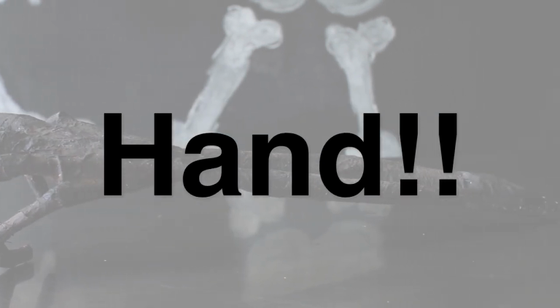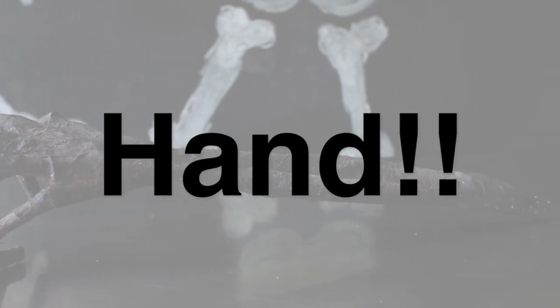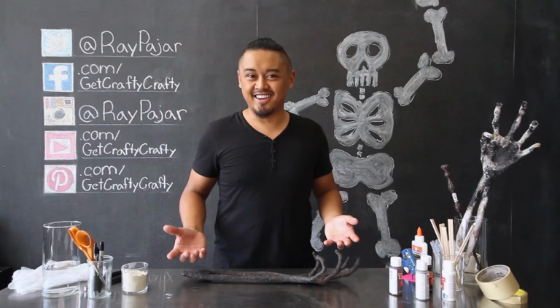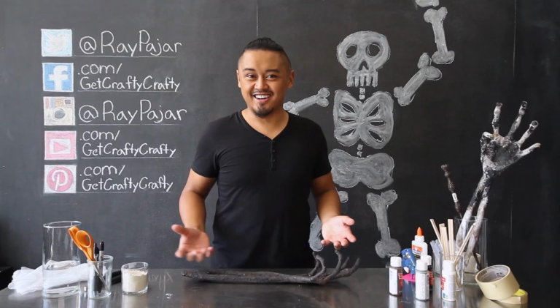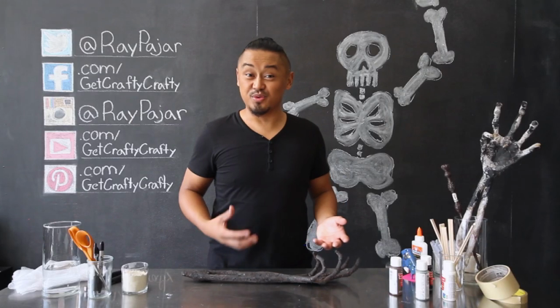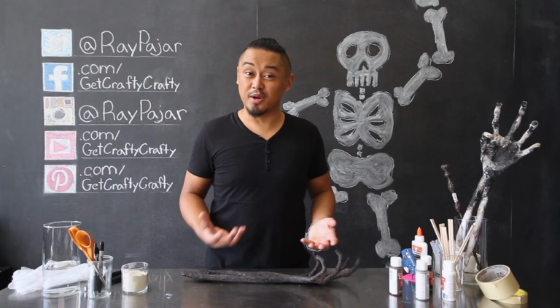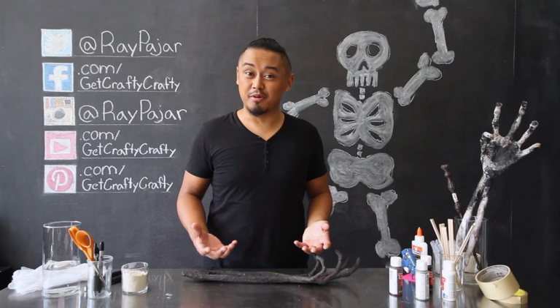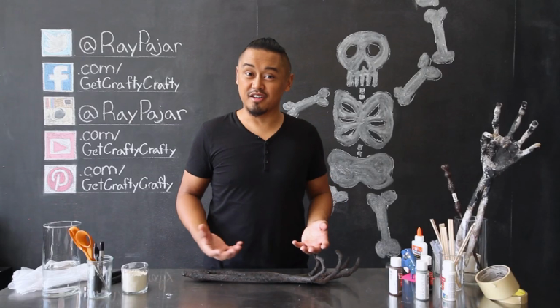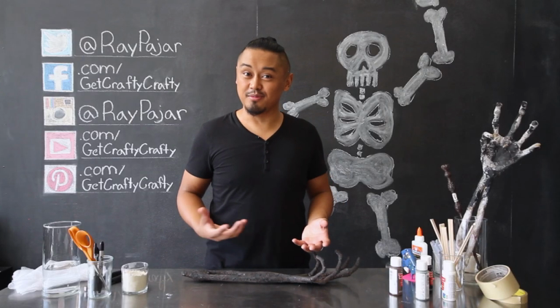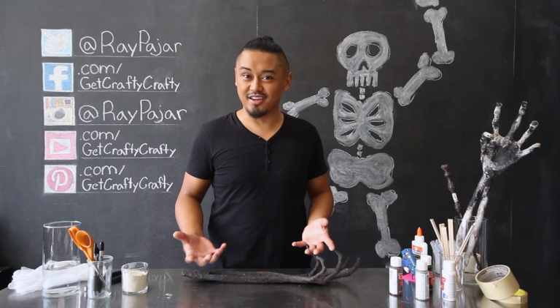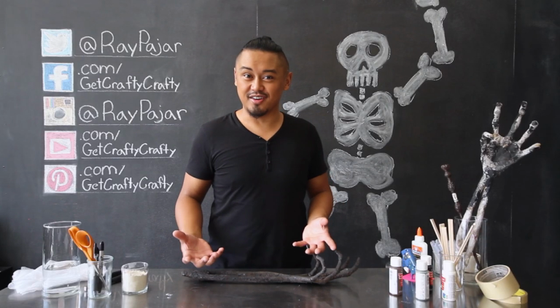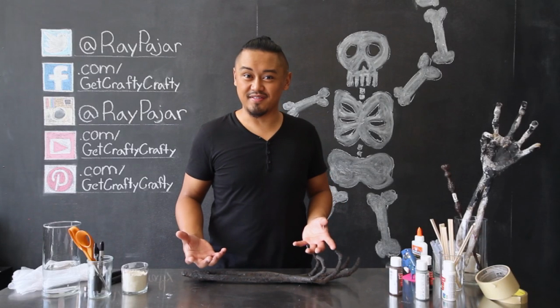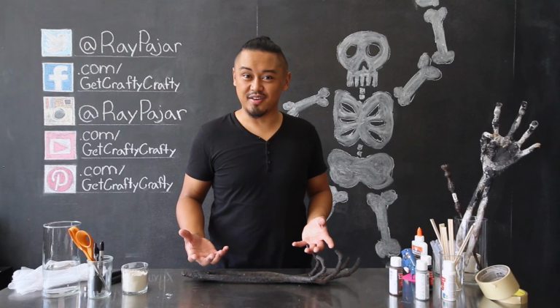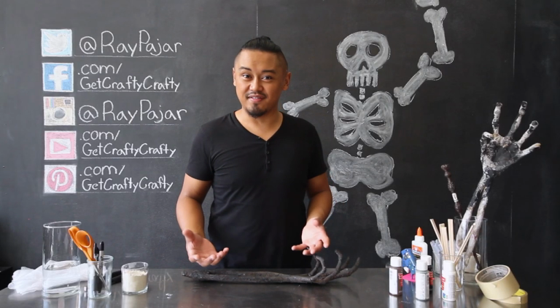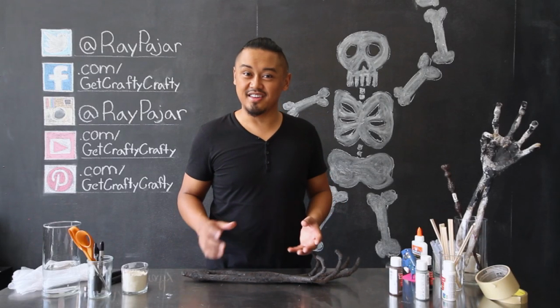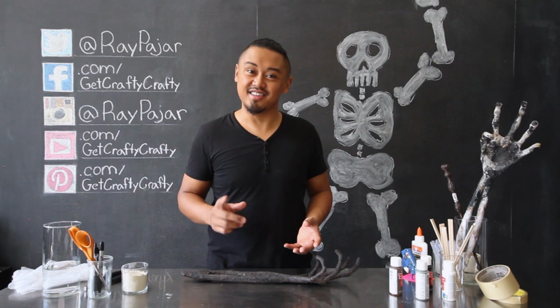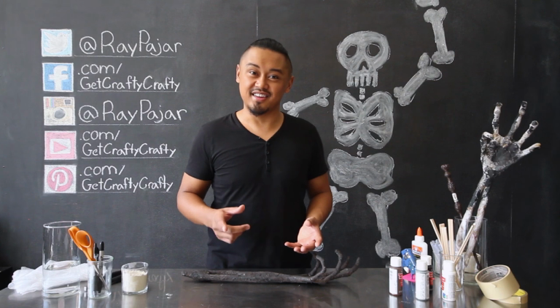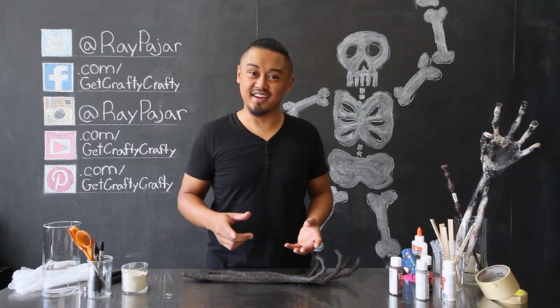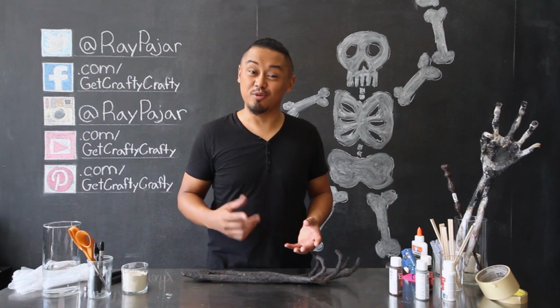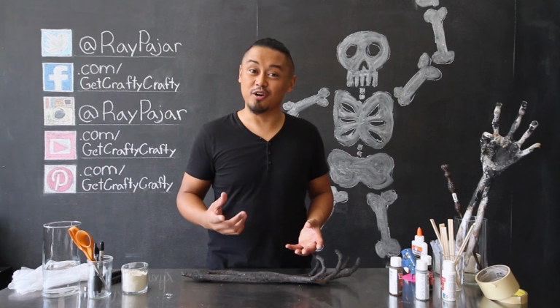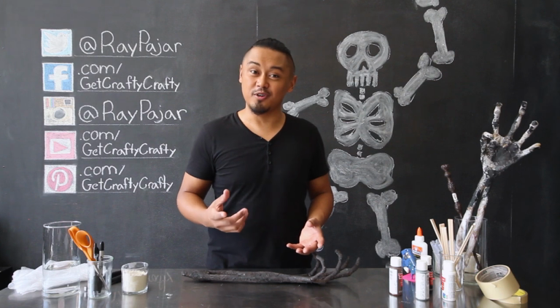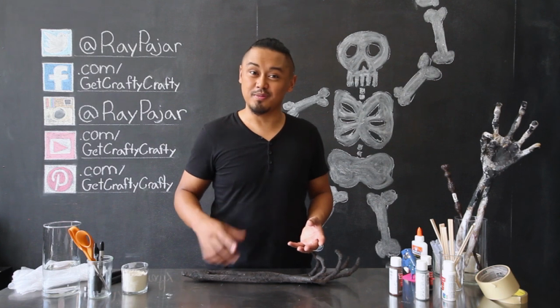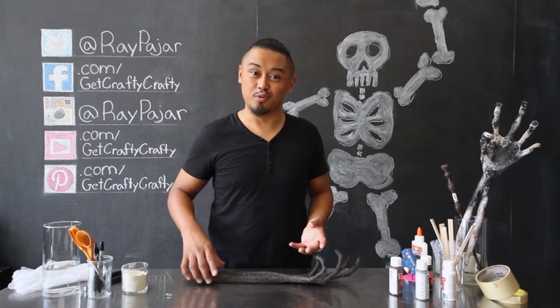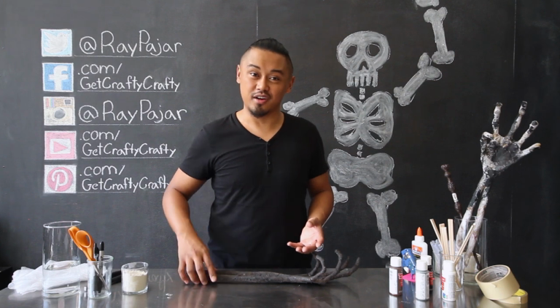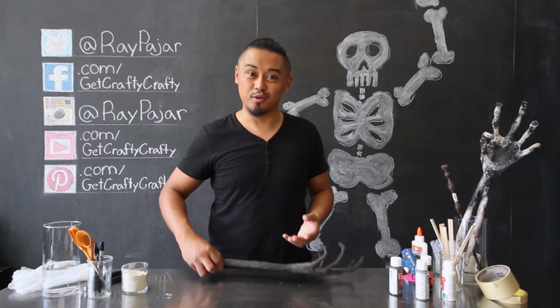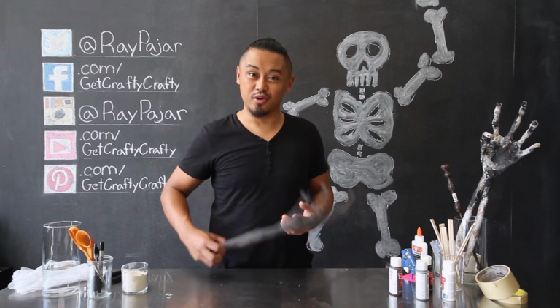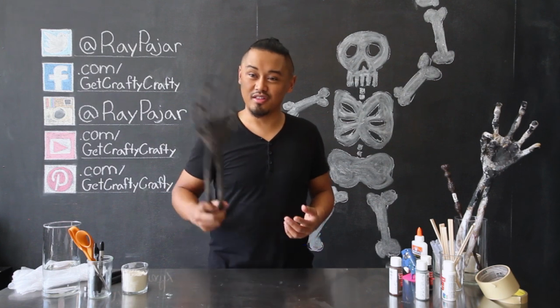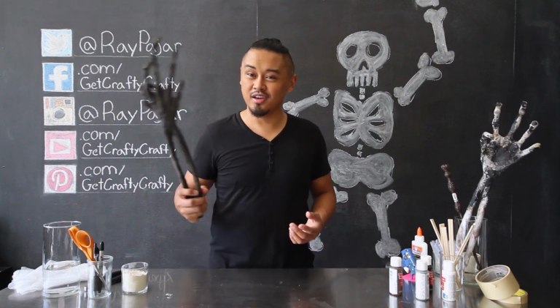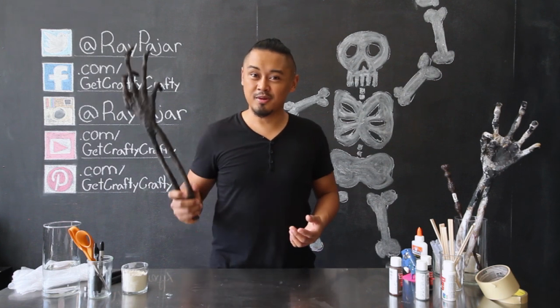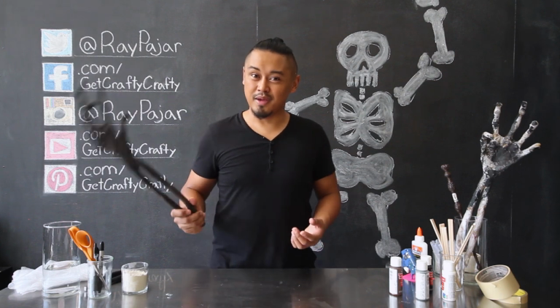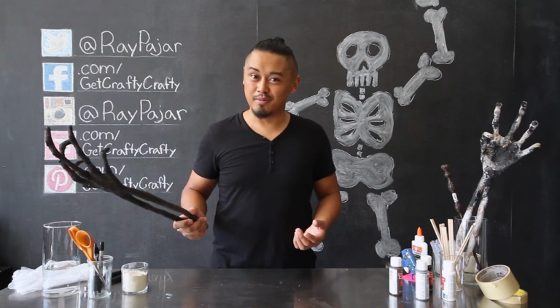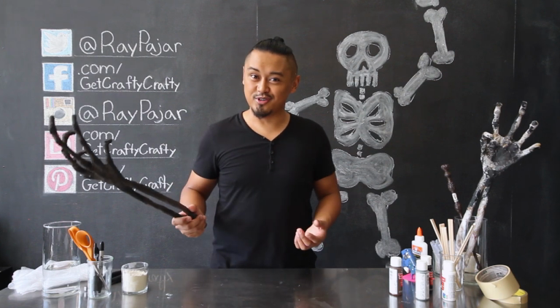Hey guys, Ray Pahar from Get Crafty Crafty, and today we're going to be working with paper mache.